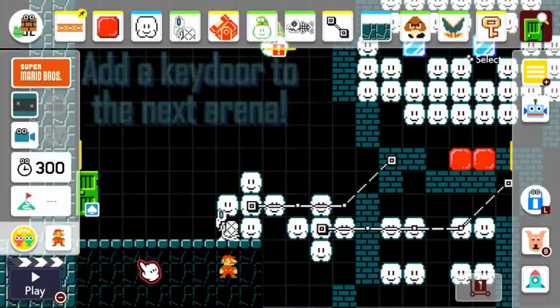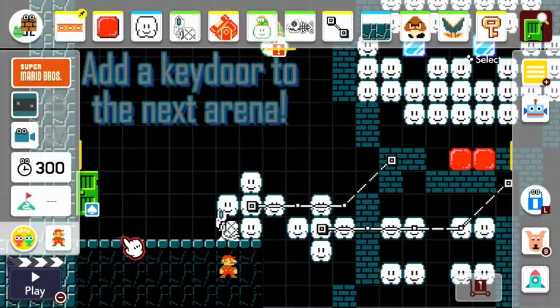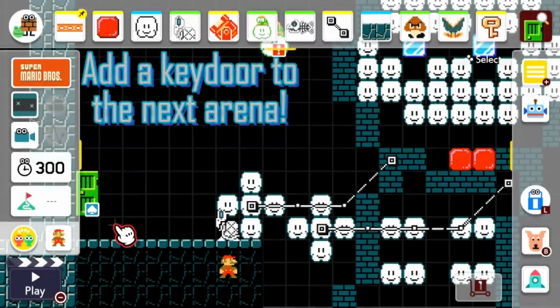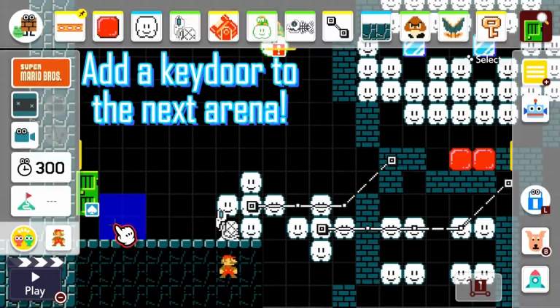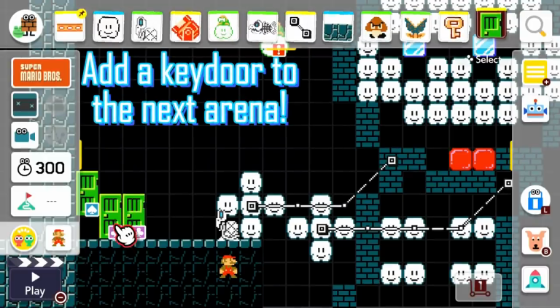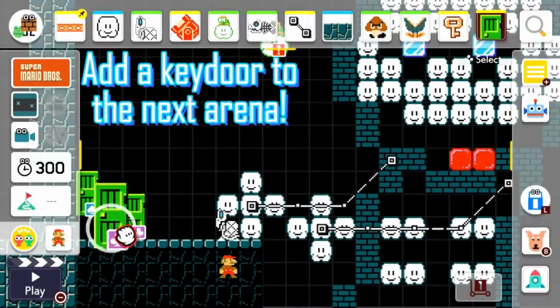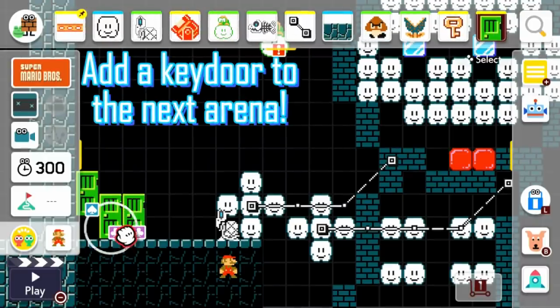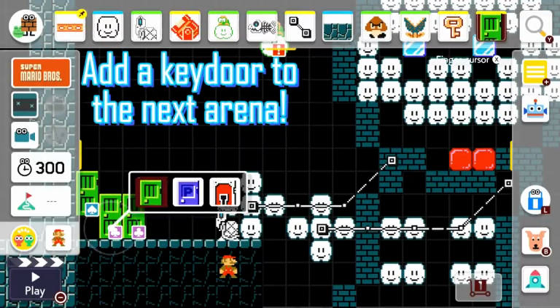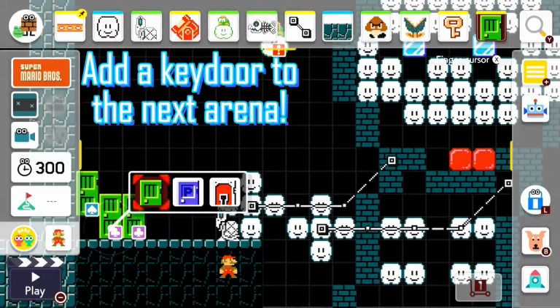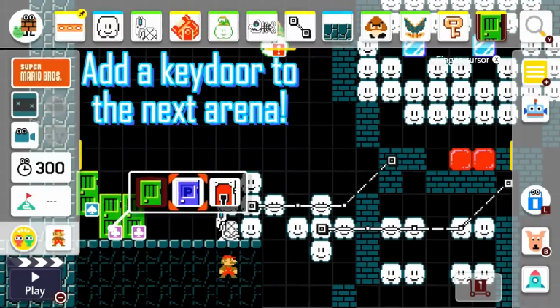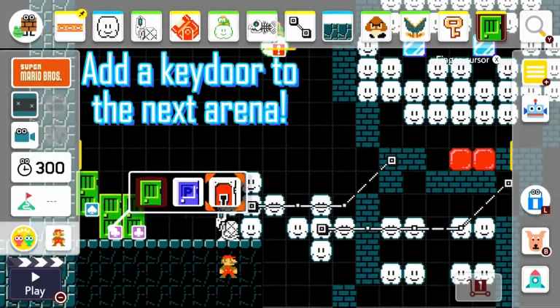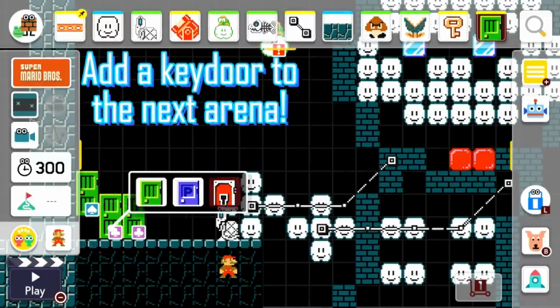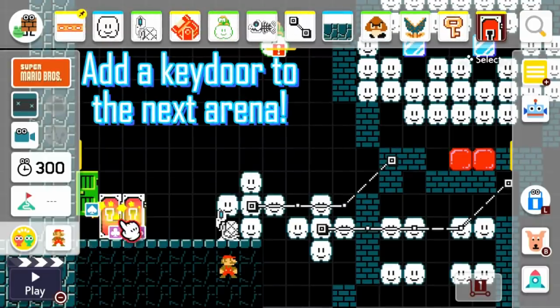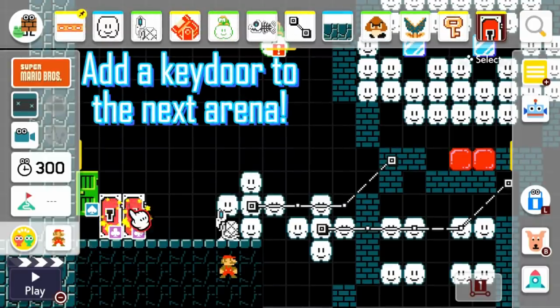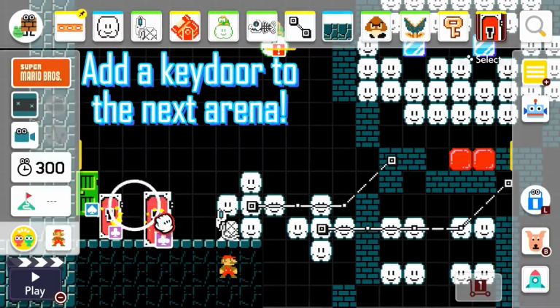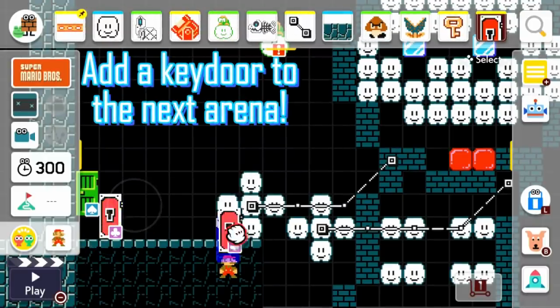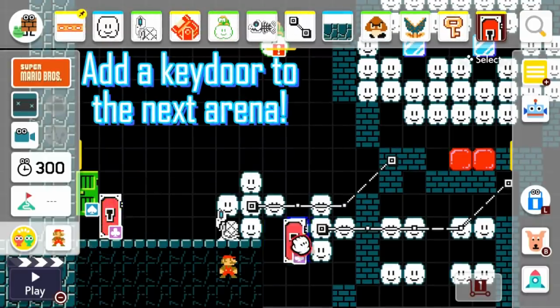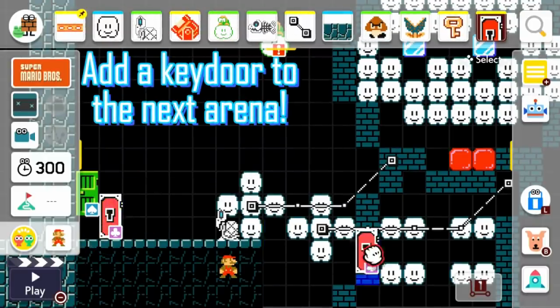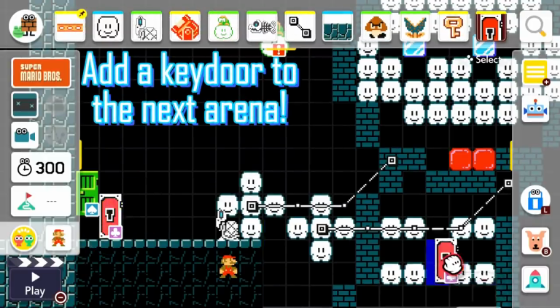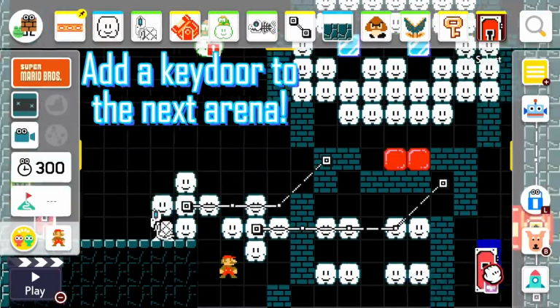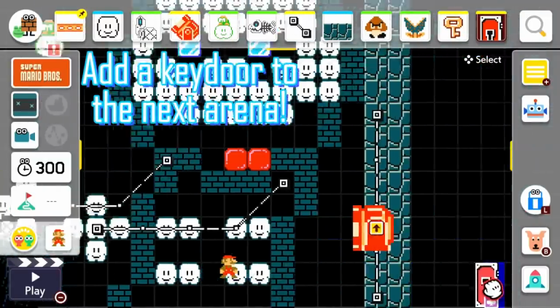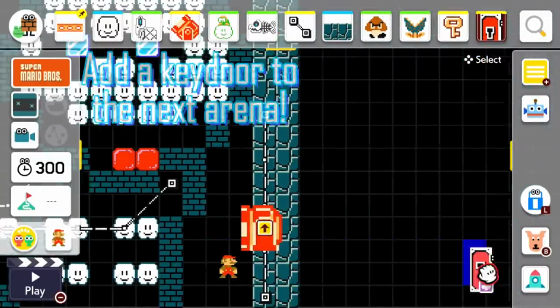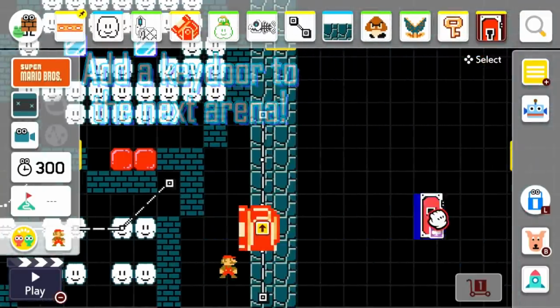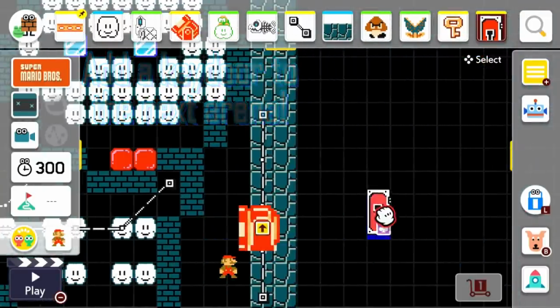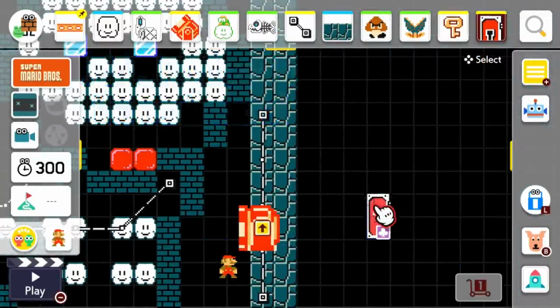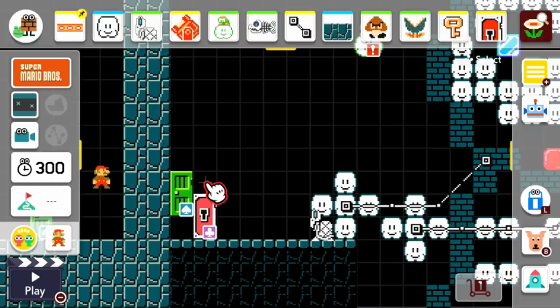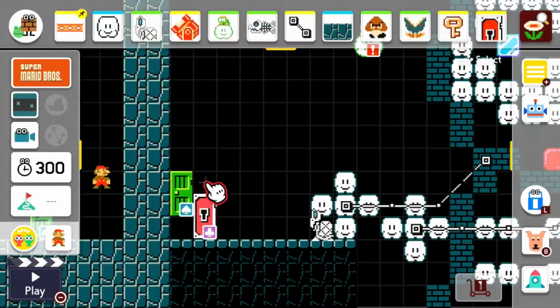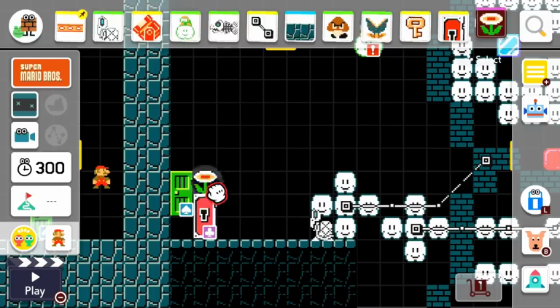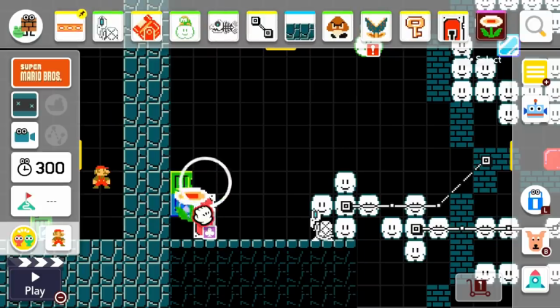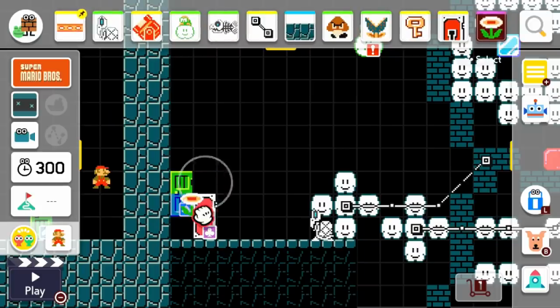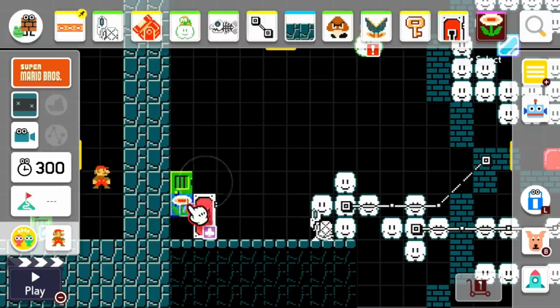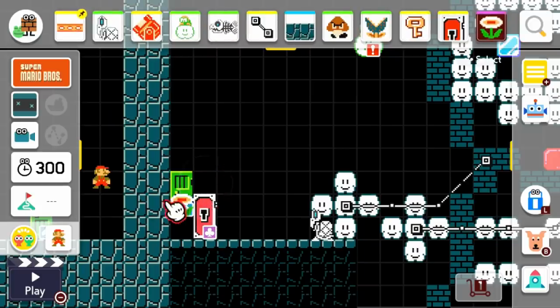Place a key door leading to the next arena. Also give Mario a Fire Flower.